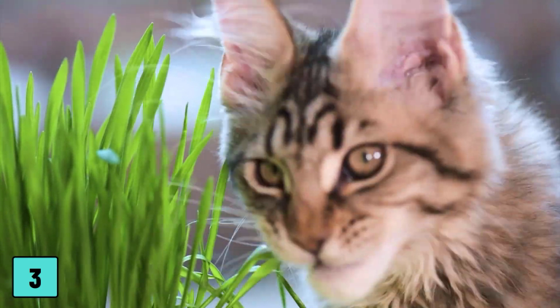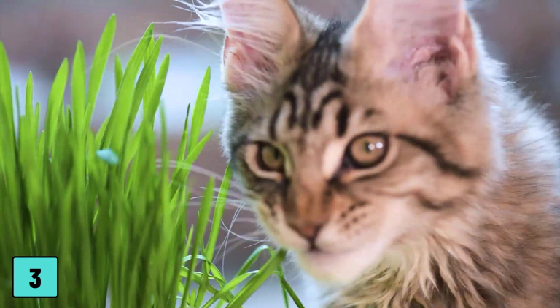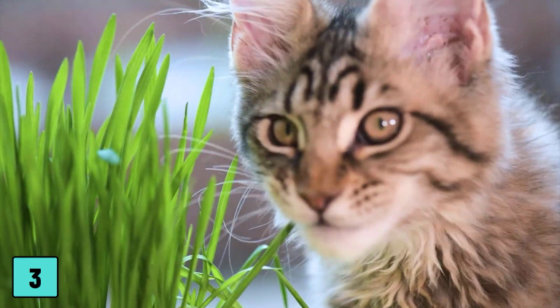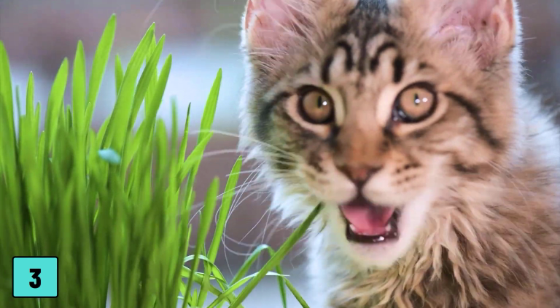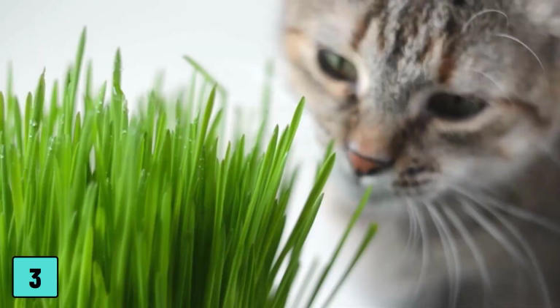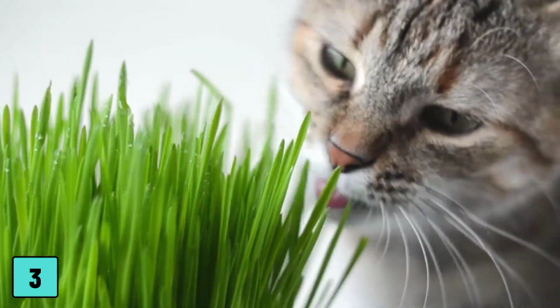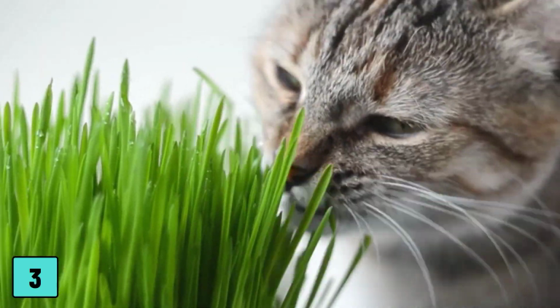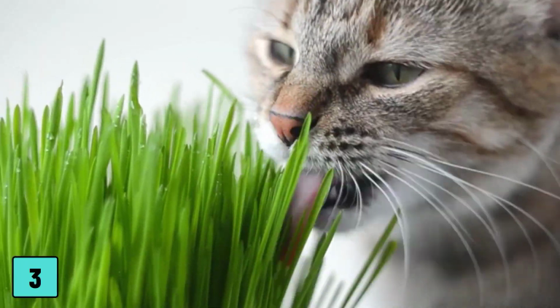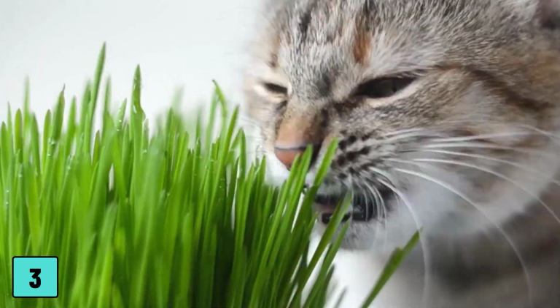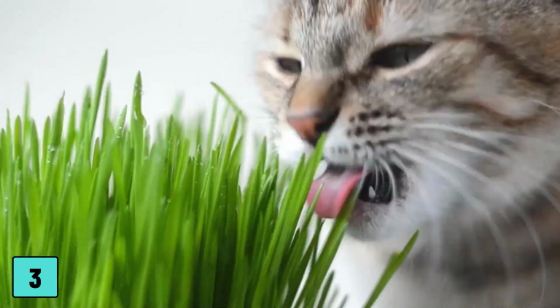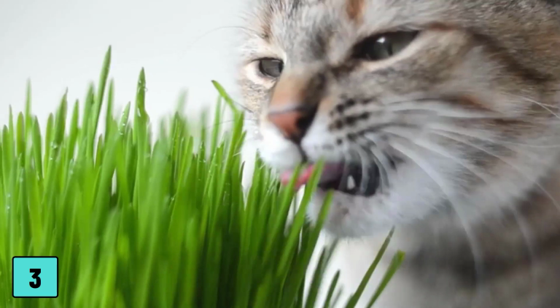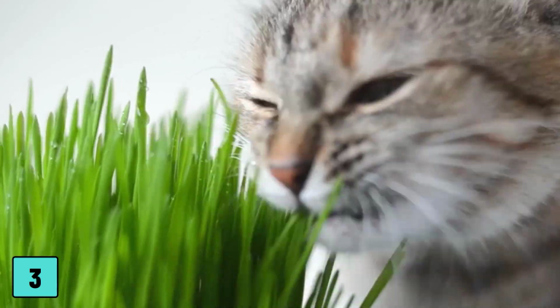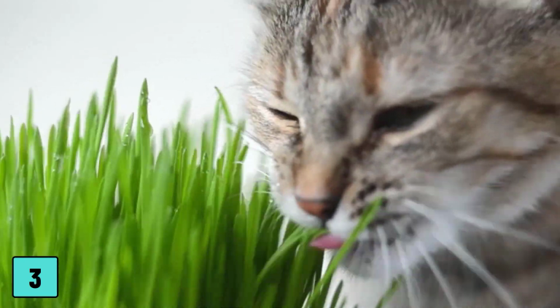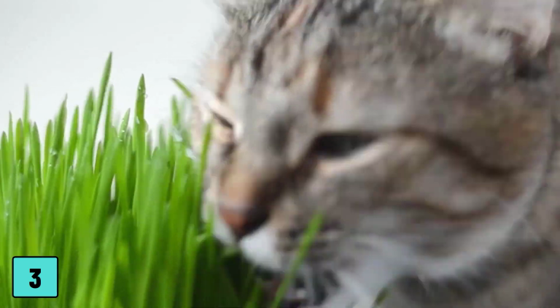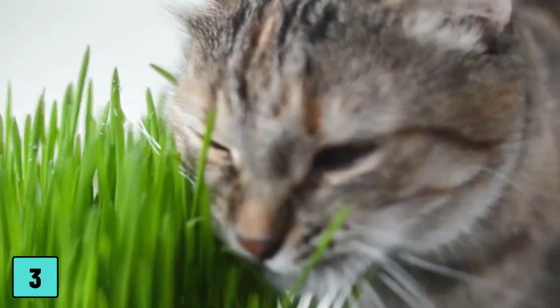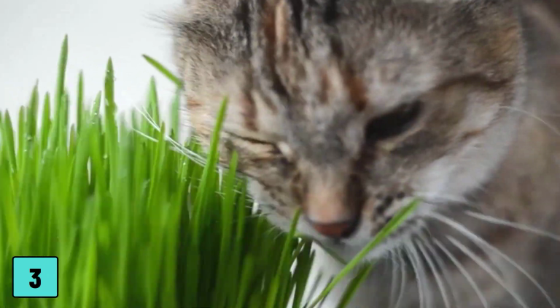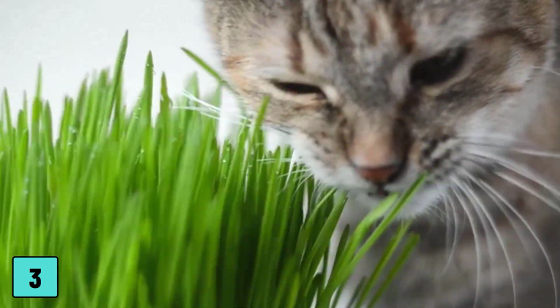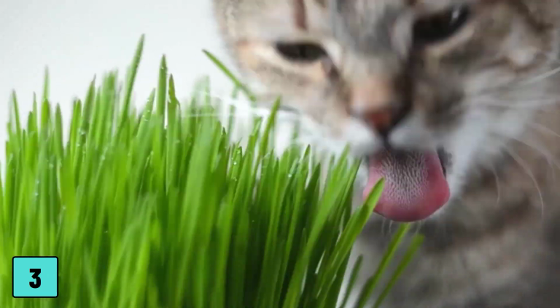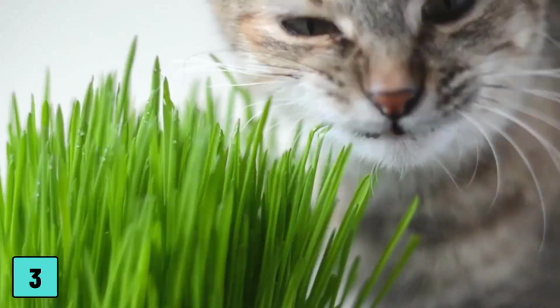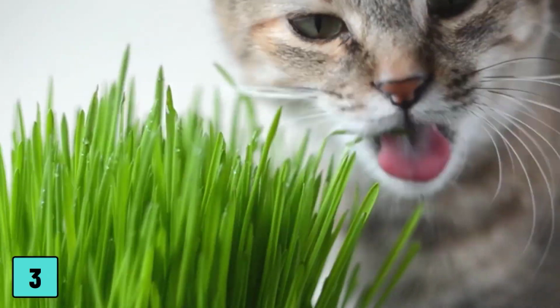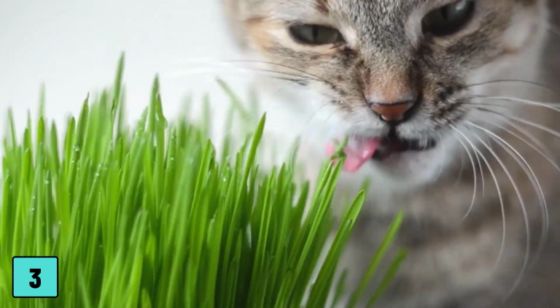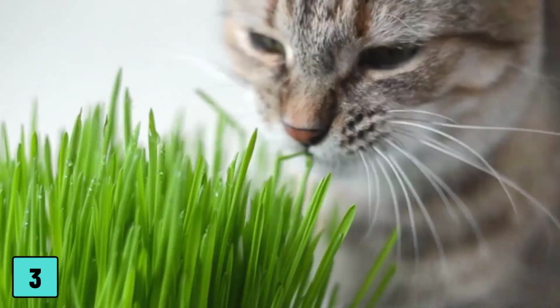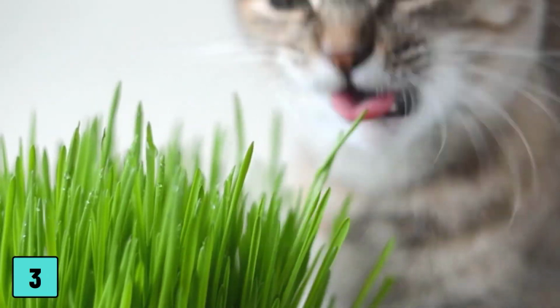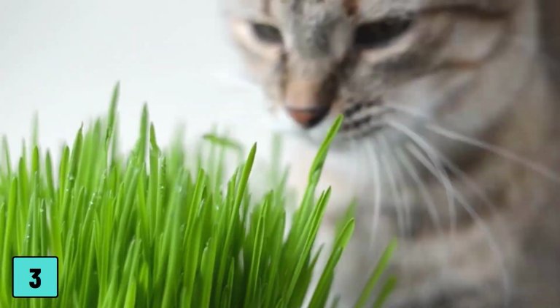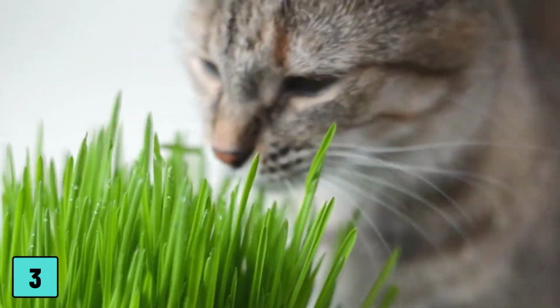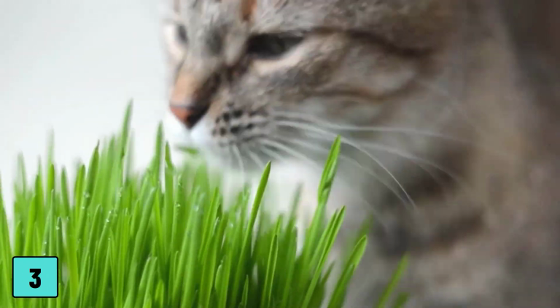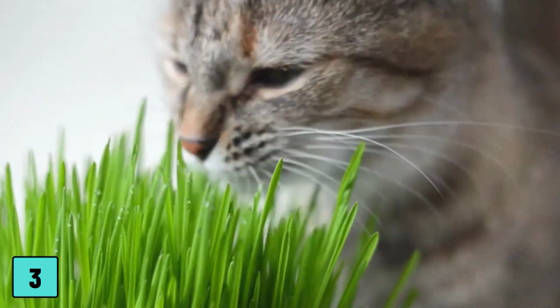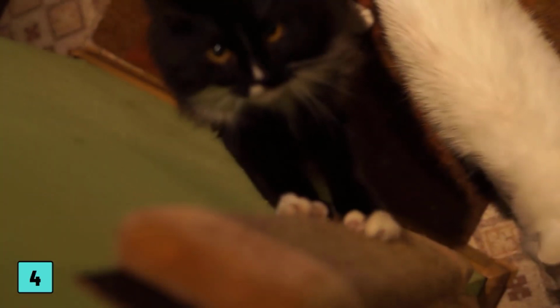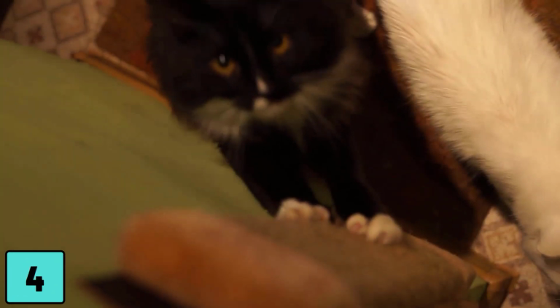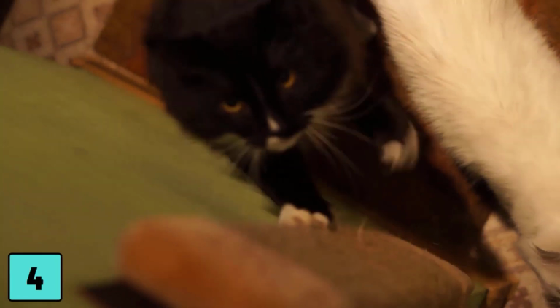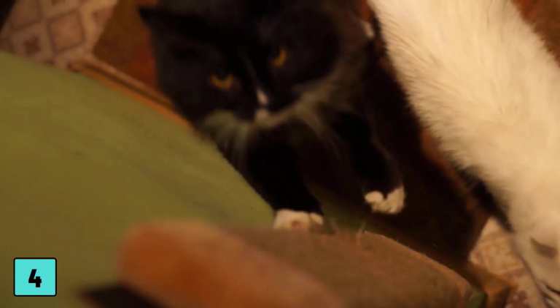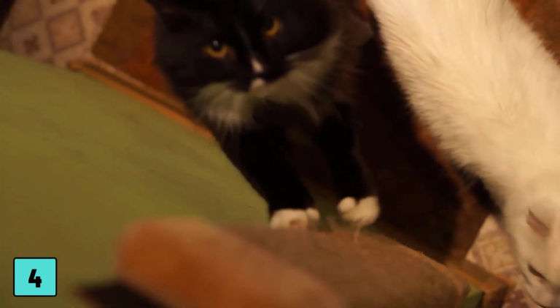Number three: go green. Speaking of catnip, most pet and garden stores carry the potted variety. If your cat likes to nibble on plants, catnip is much more pleasant than your house plants — plus it's safer.